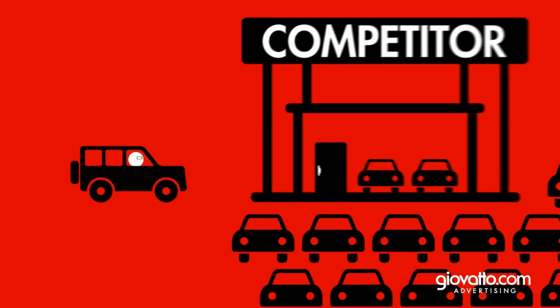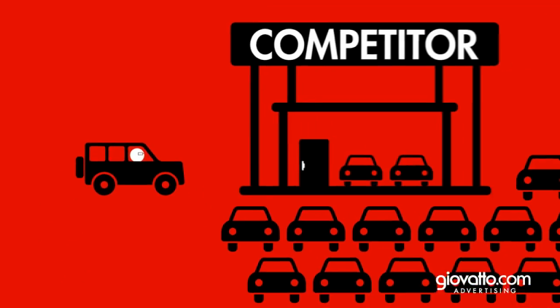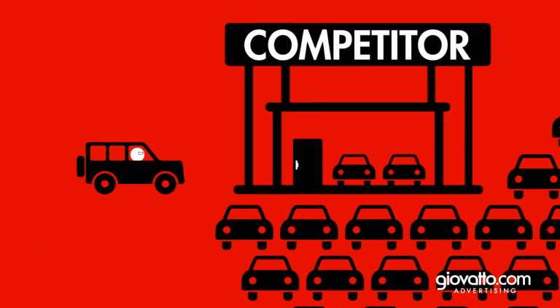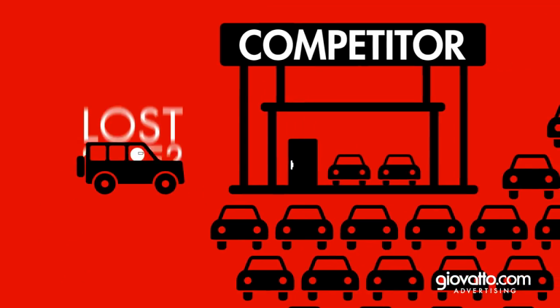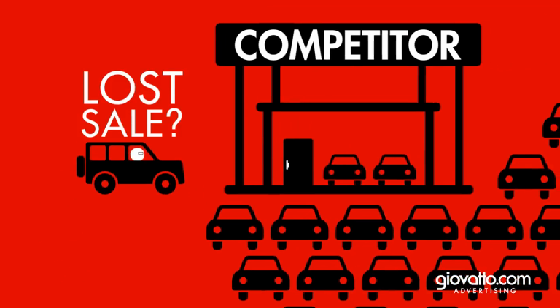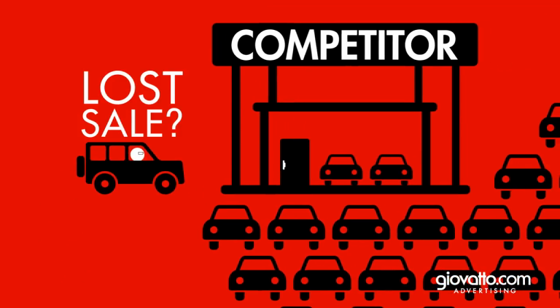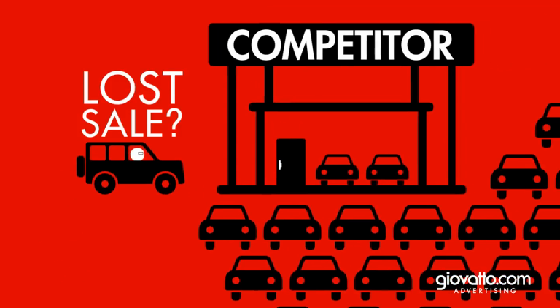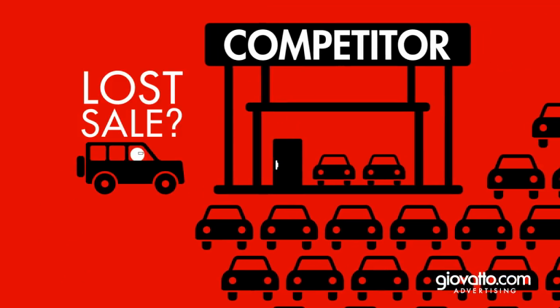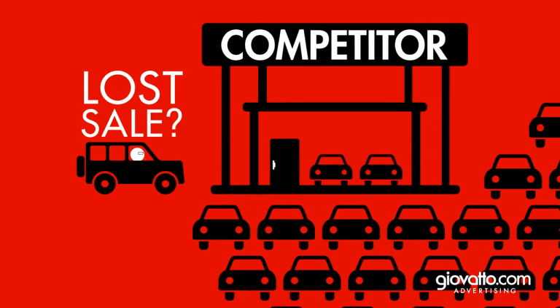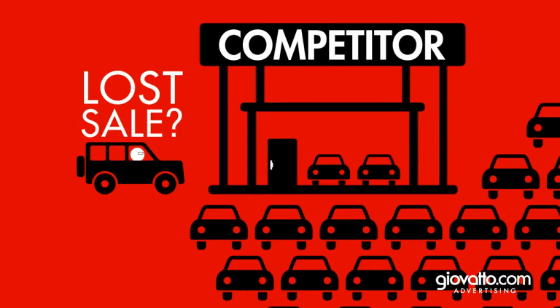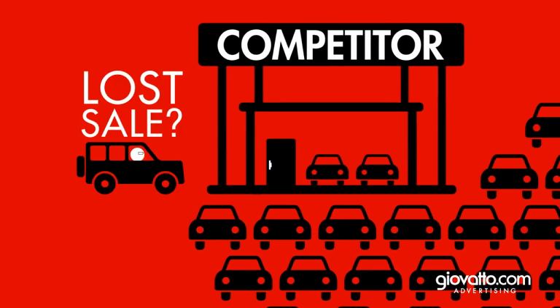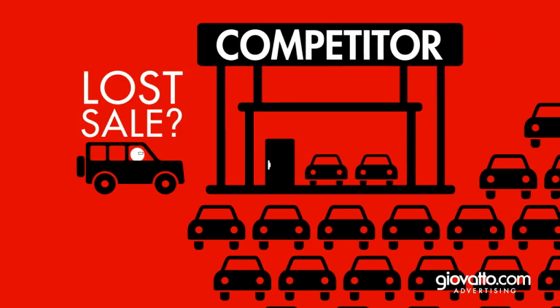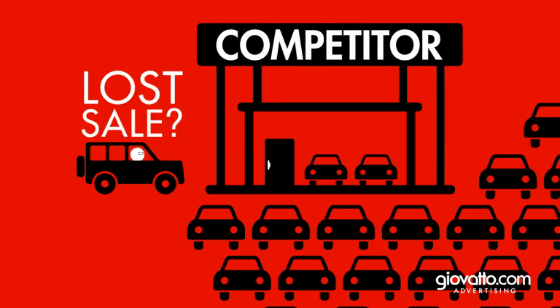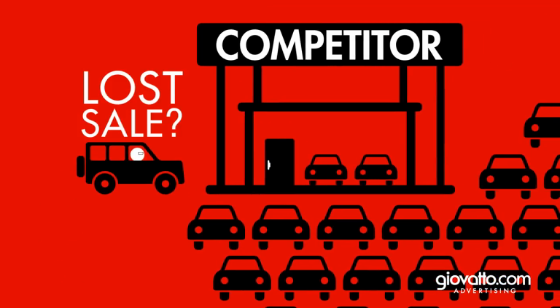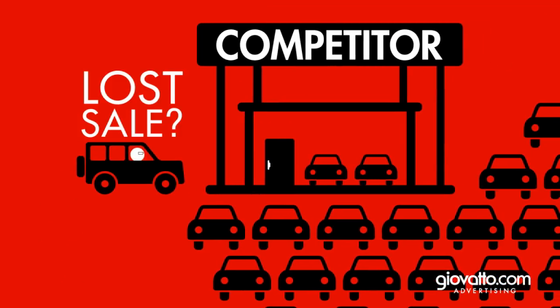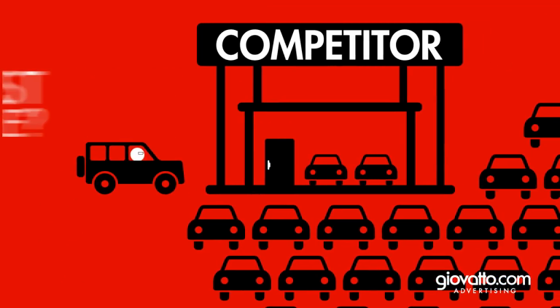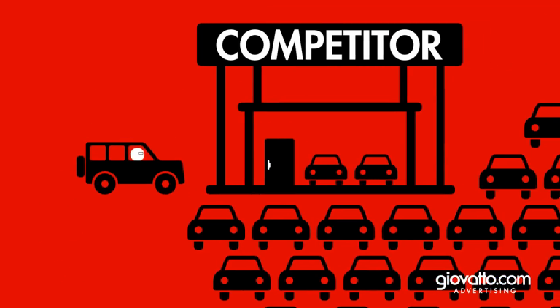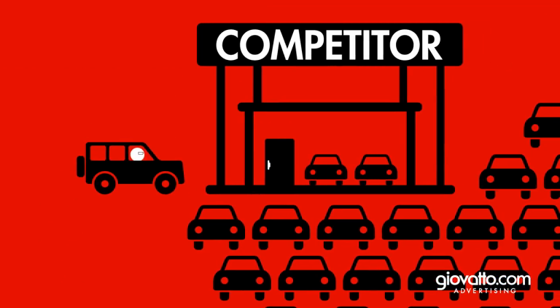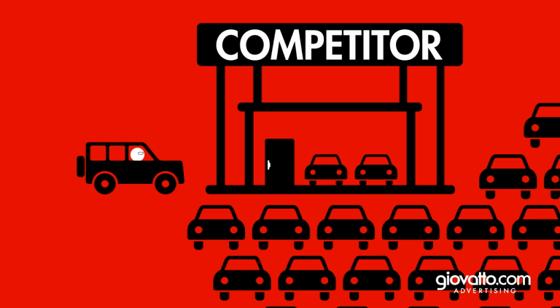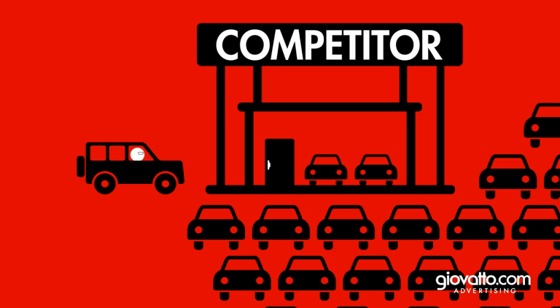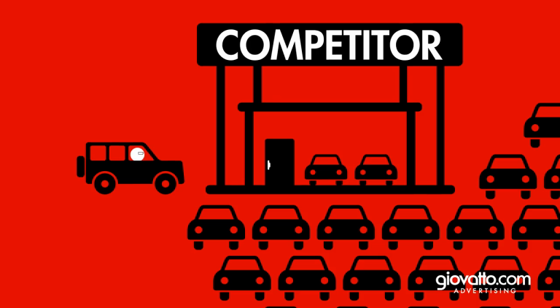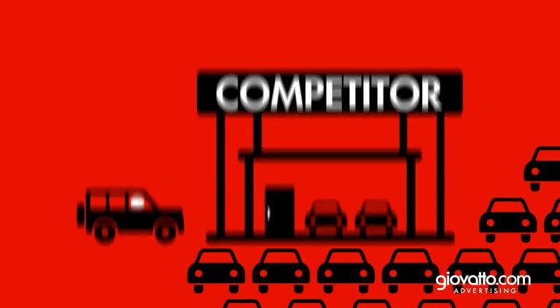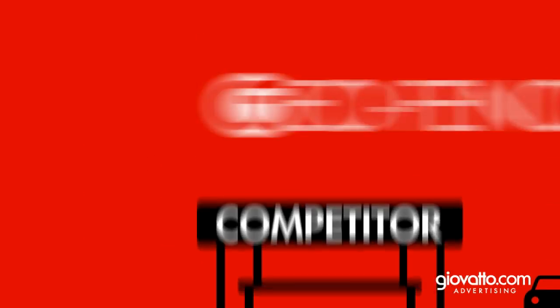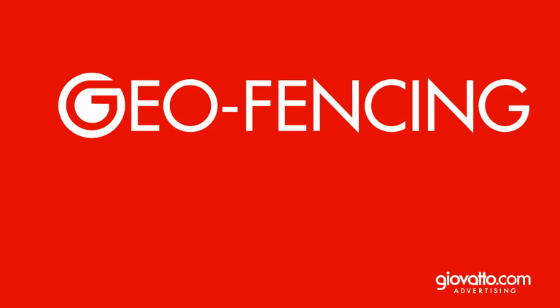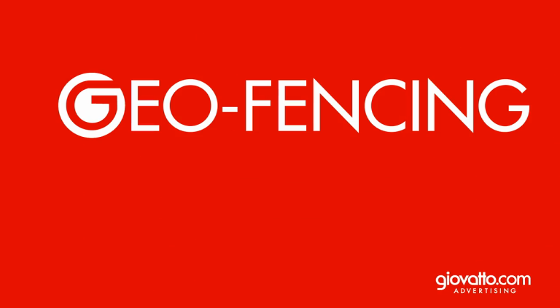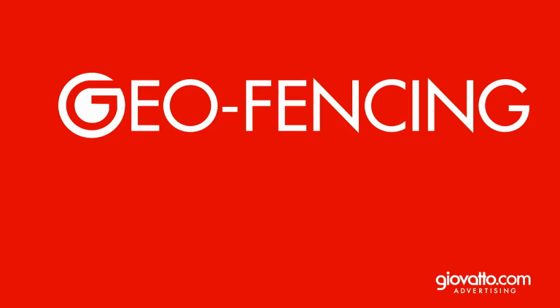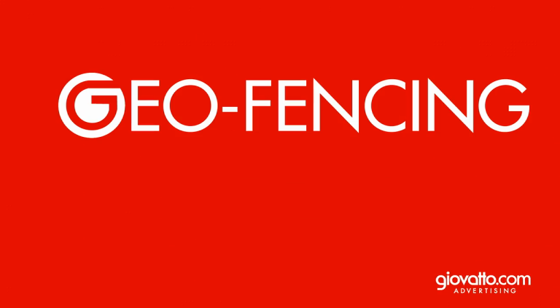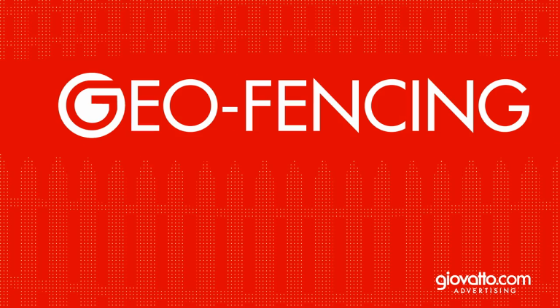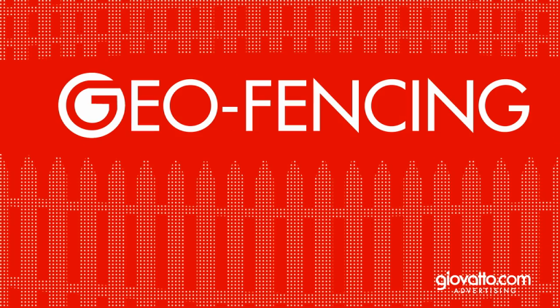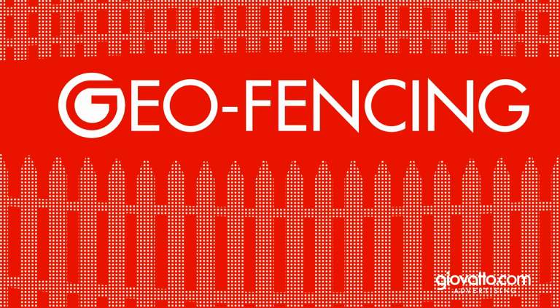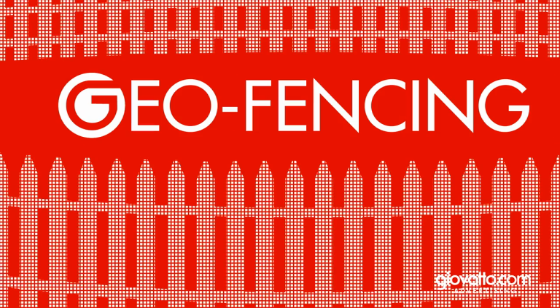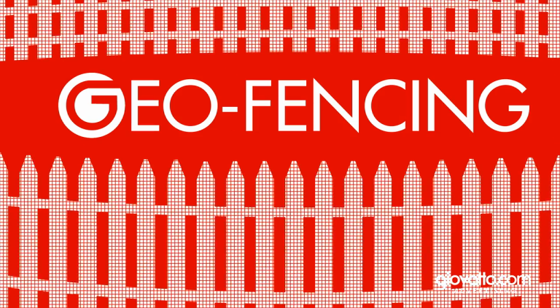Lost sale? Not necessarily. Not if you use geofencing from Giavato.